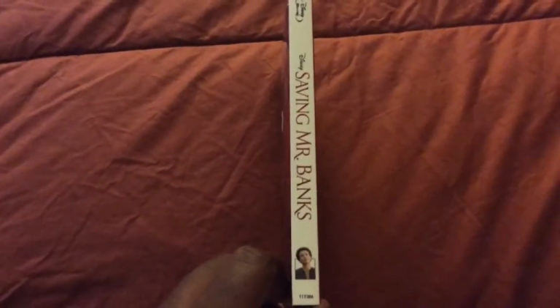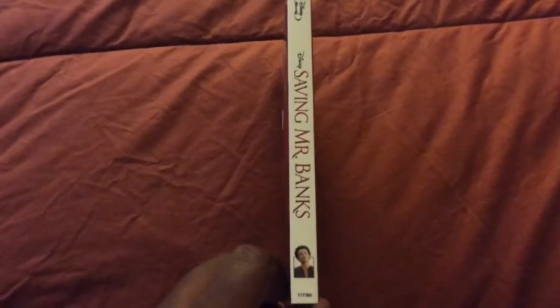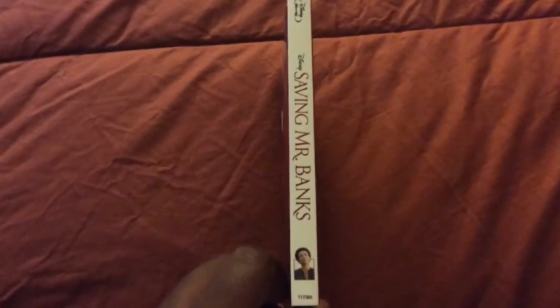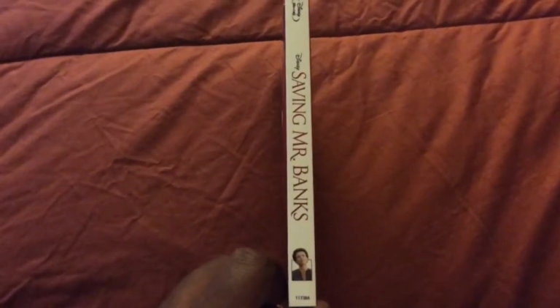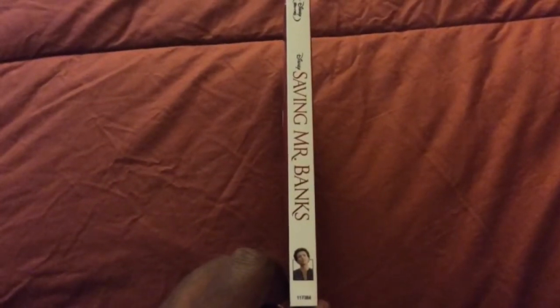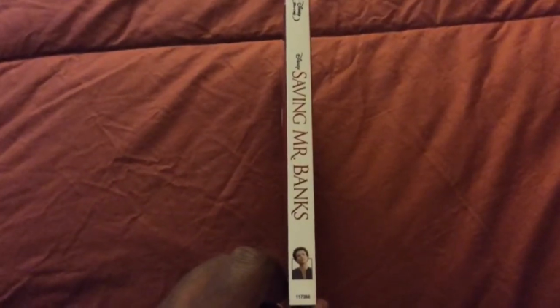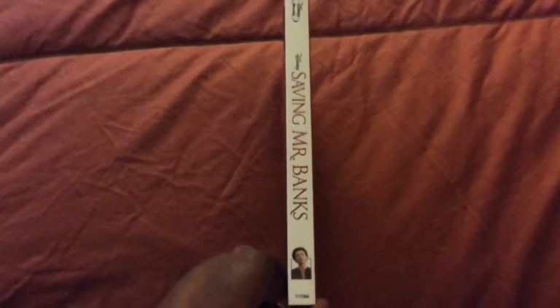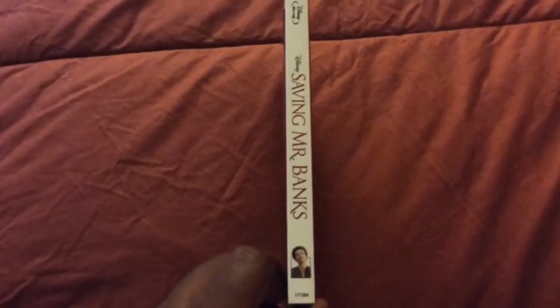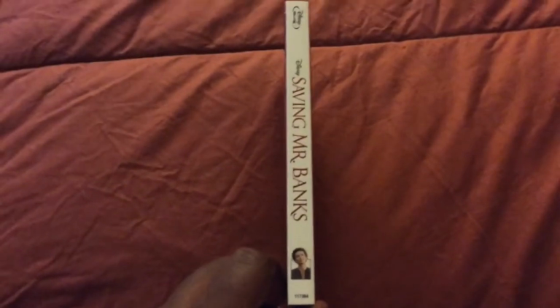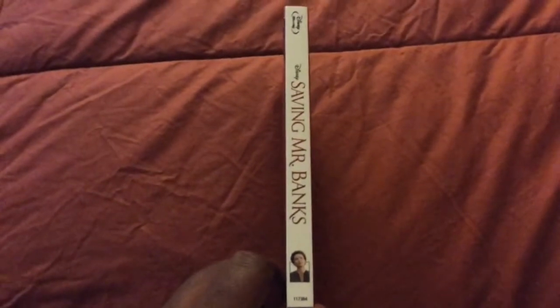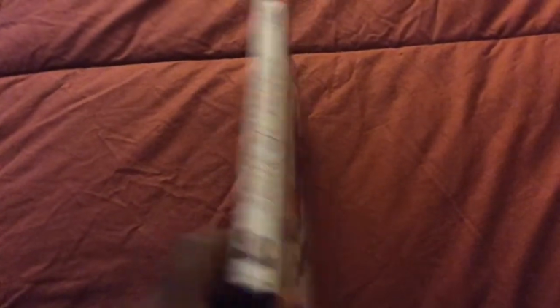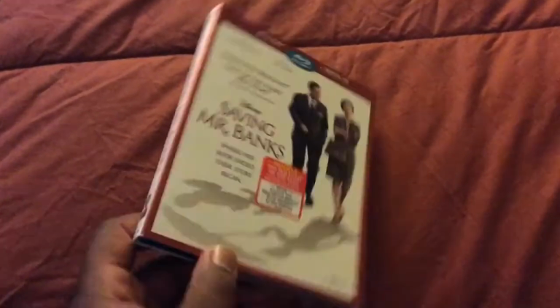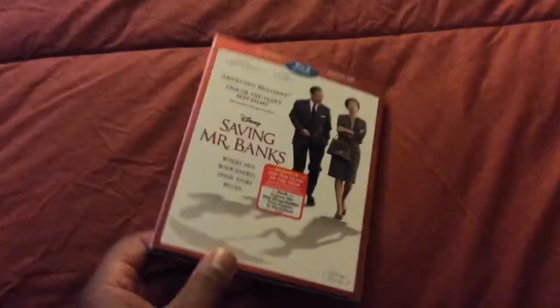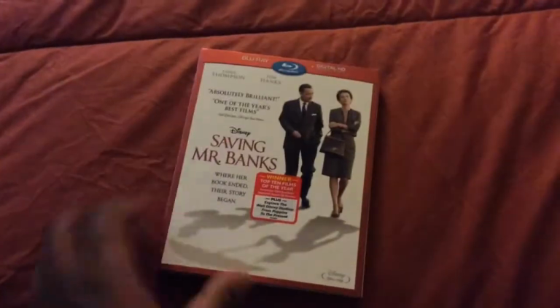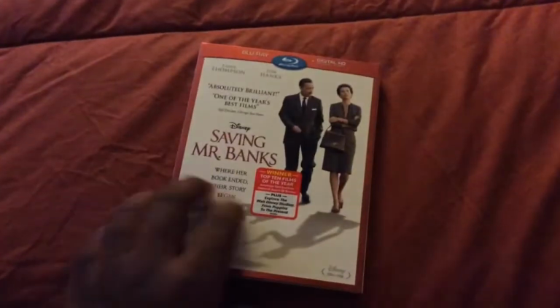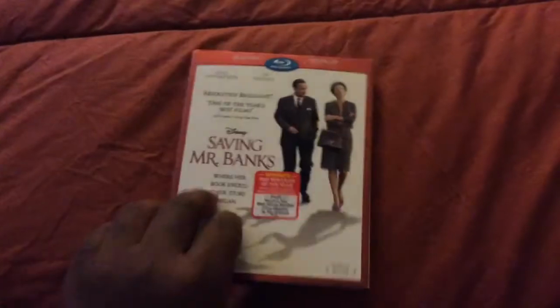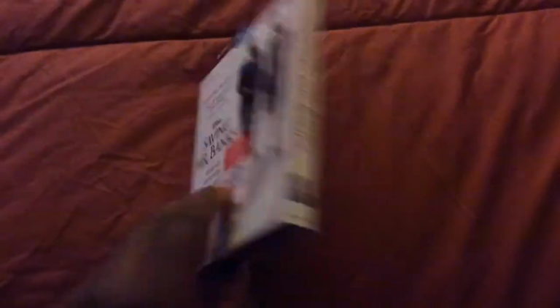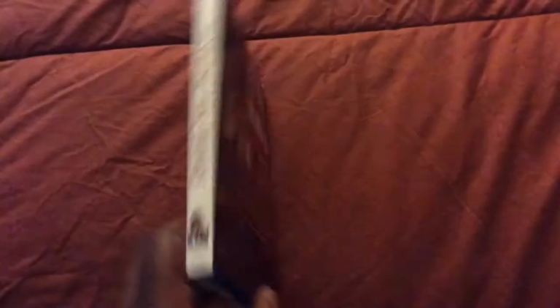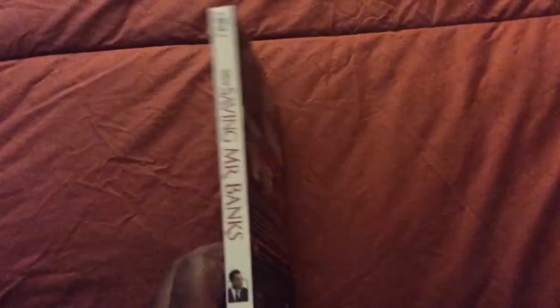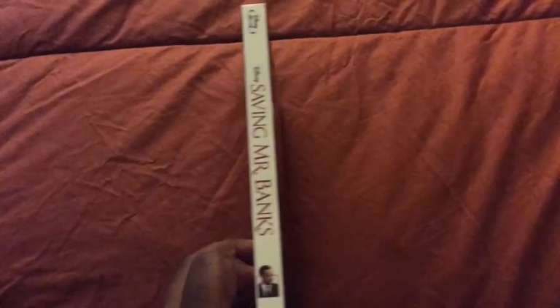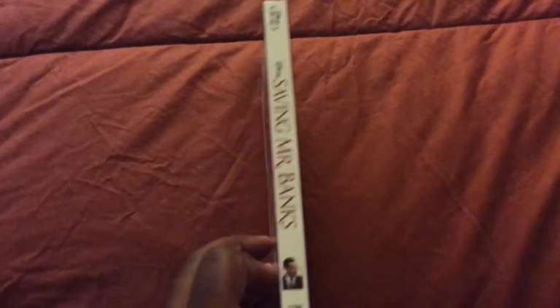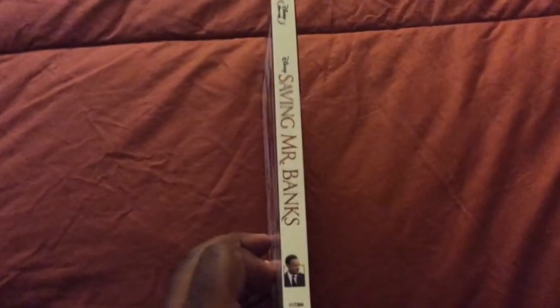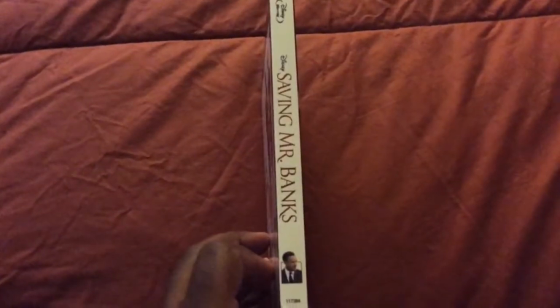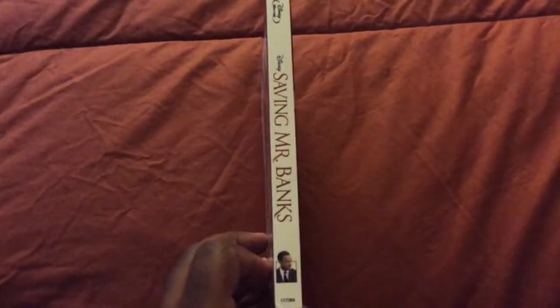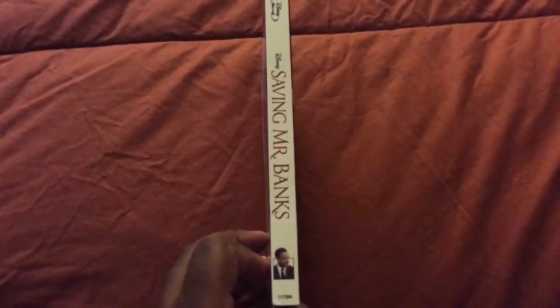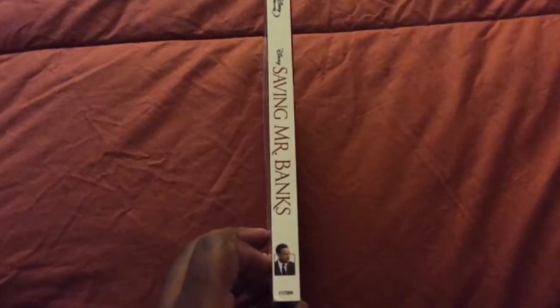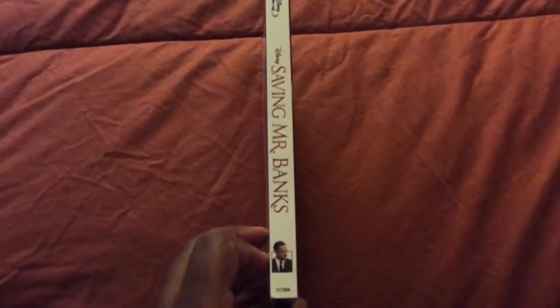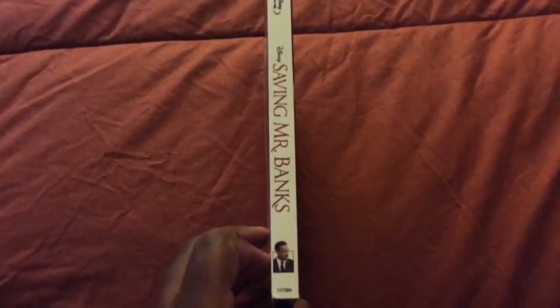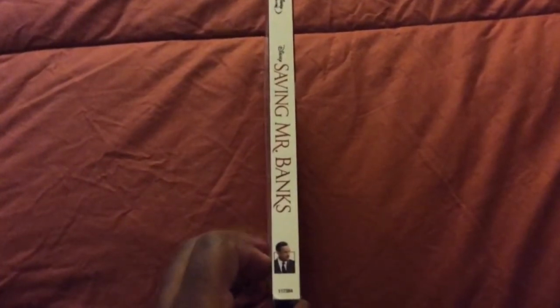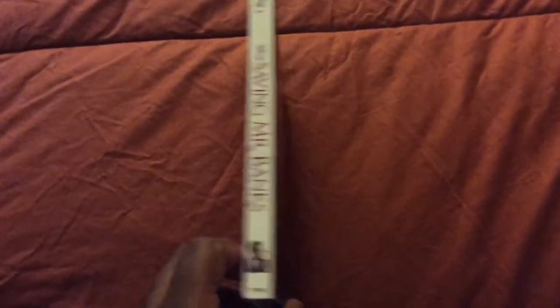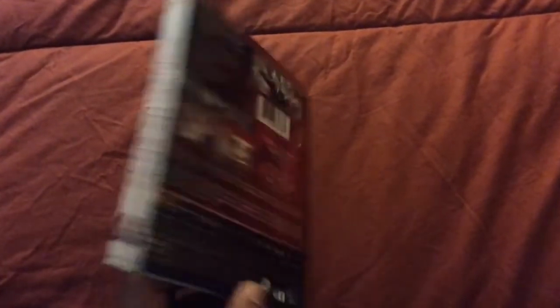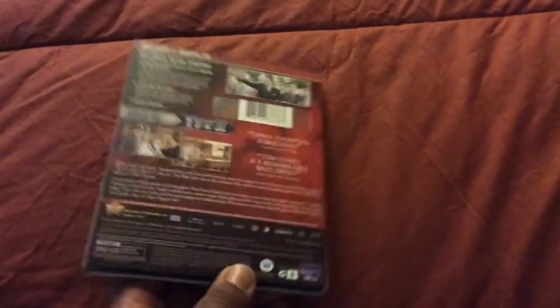Here's the spine with Emma Thompson on the bottom. And the other side has Tom Hanks on the bottom.